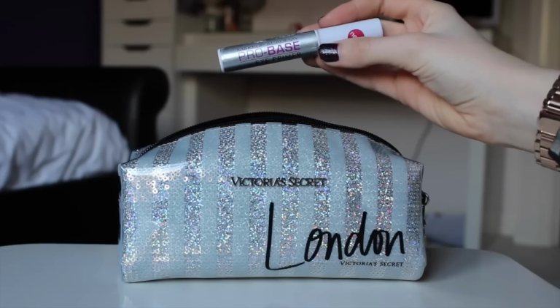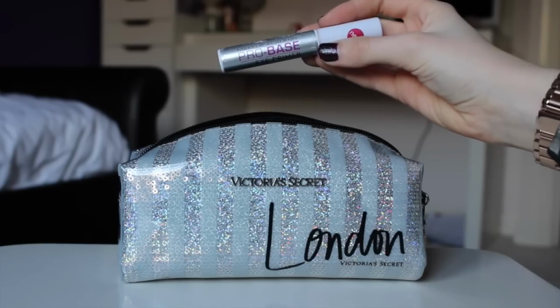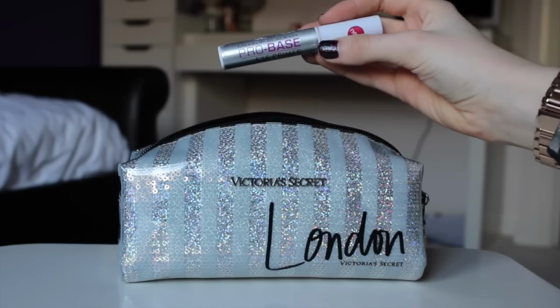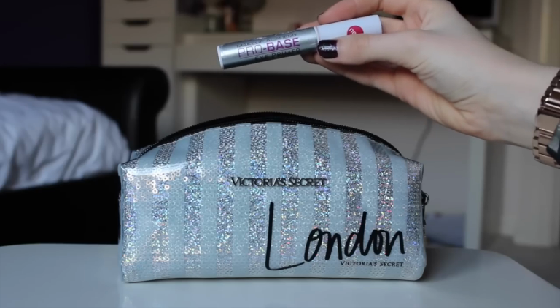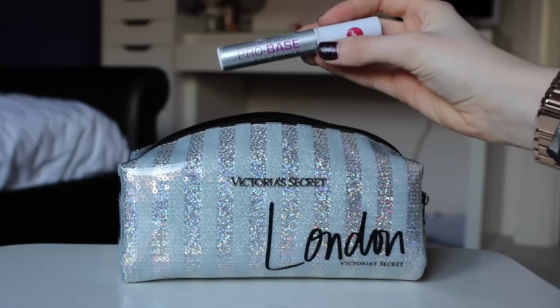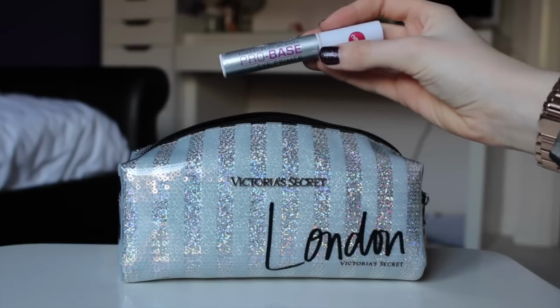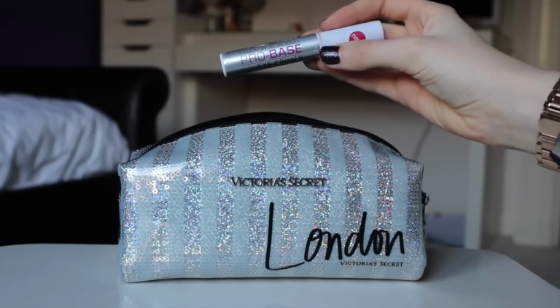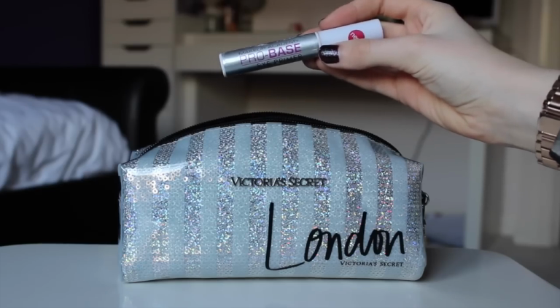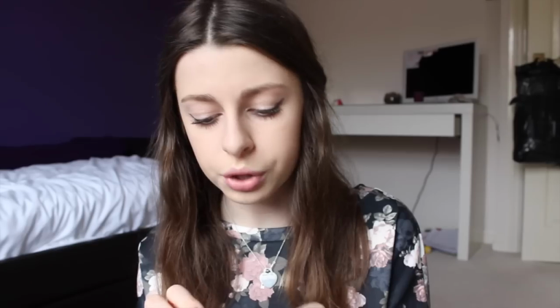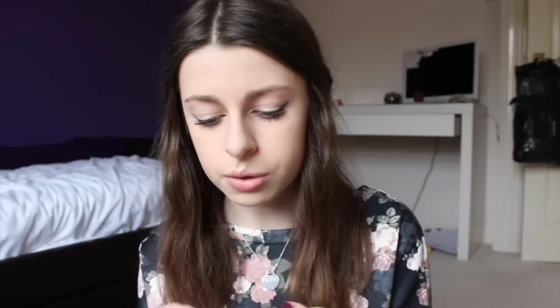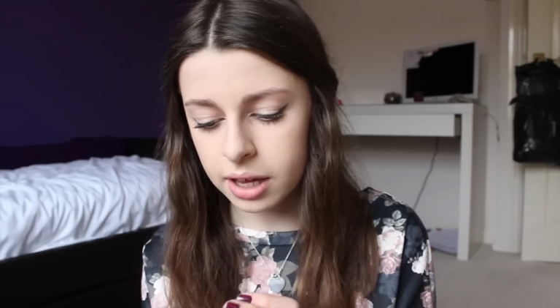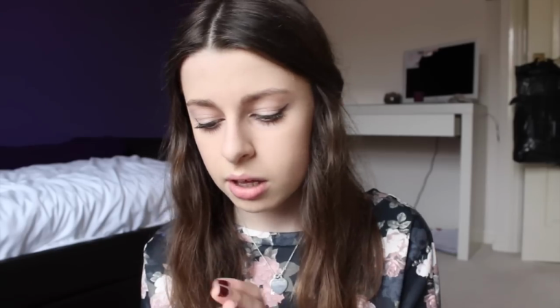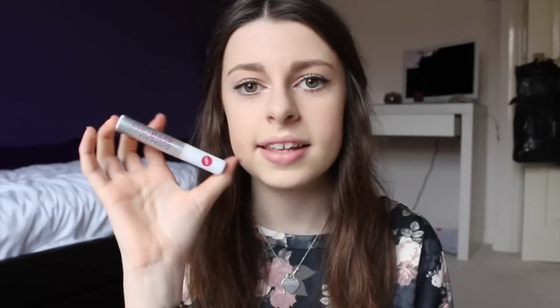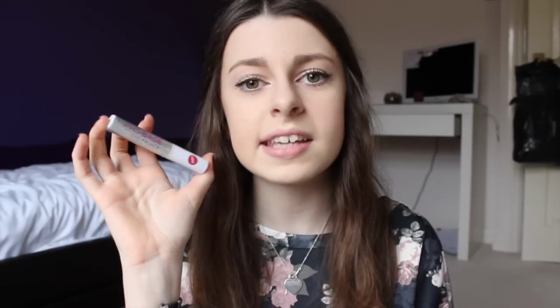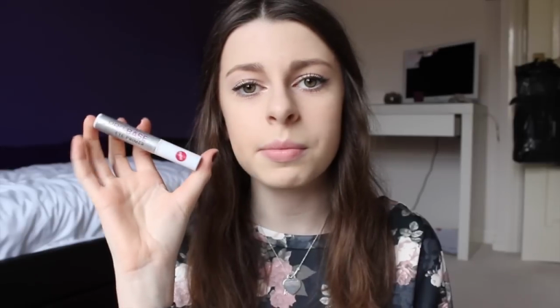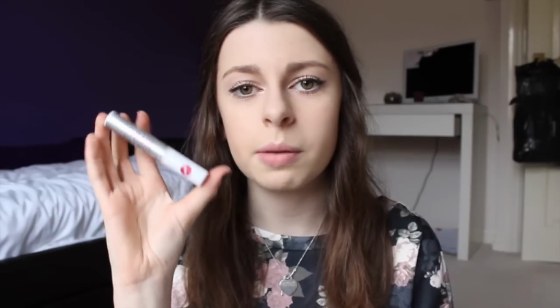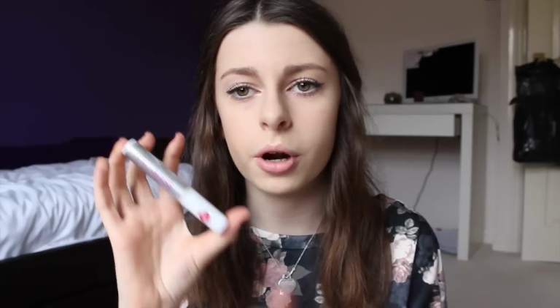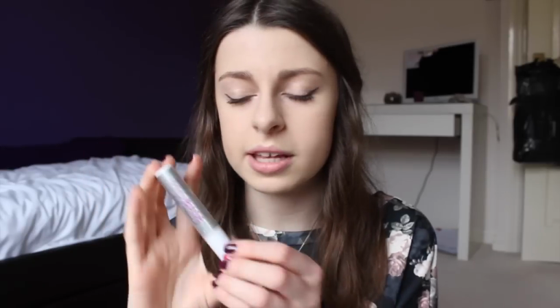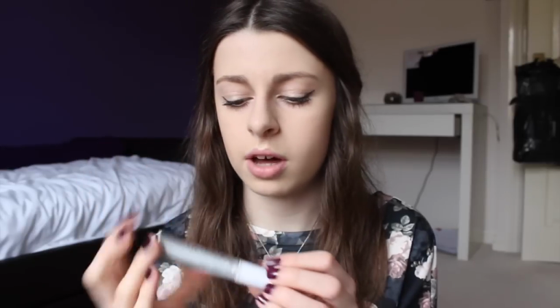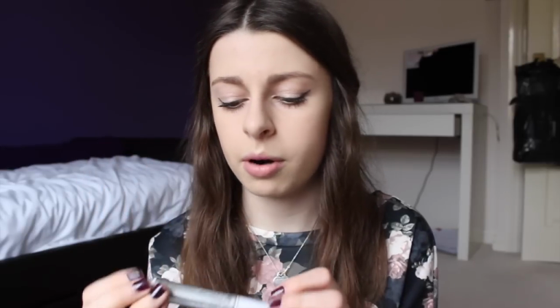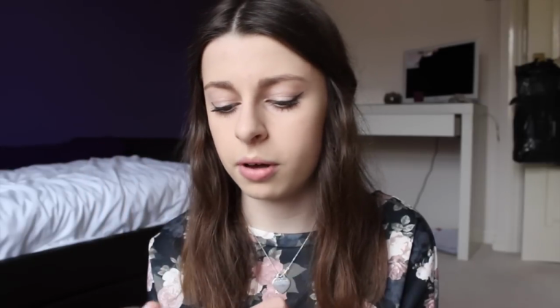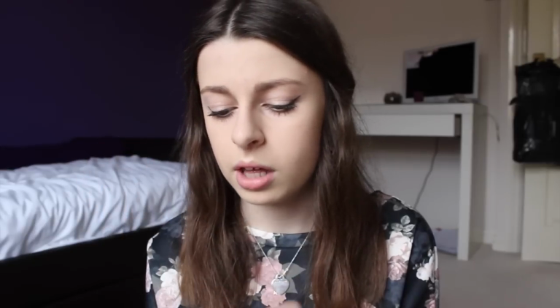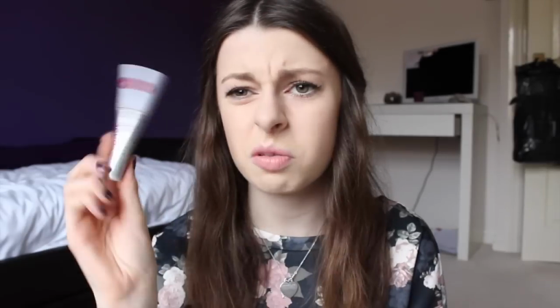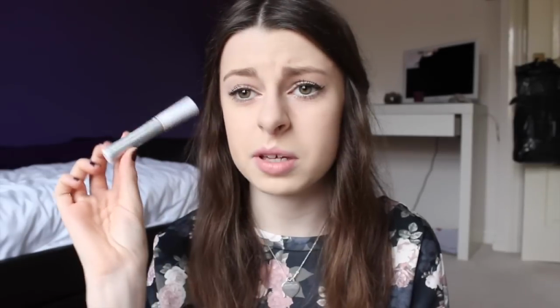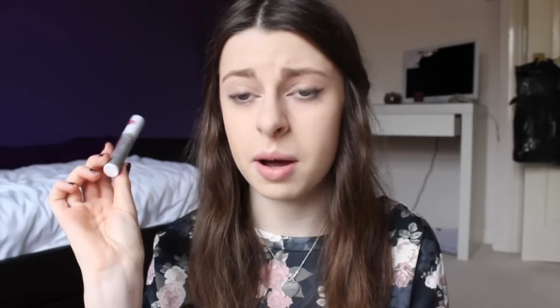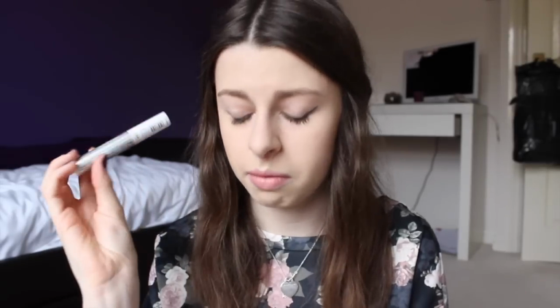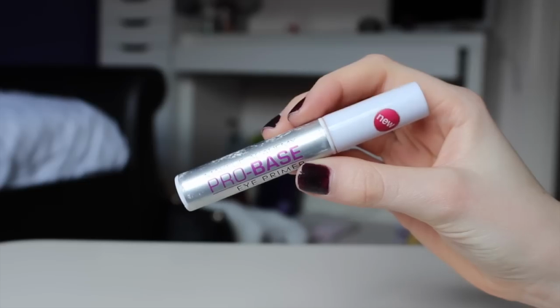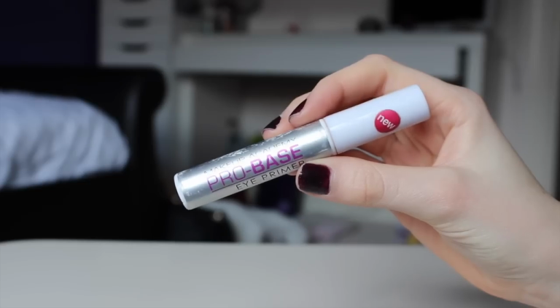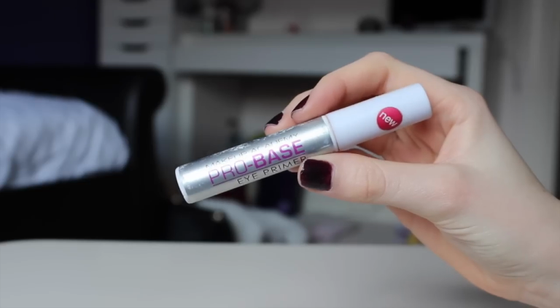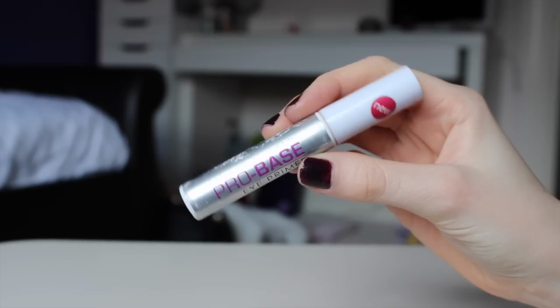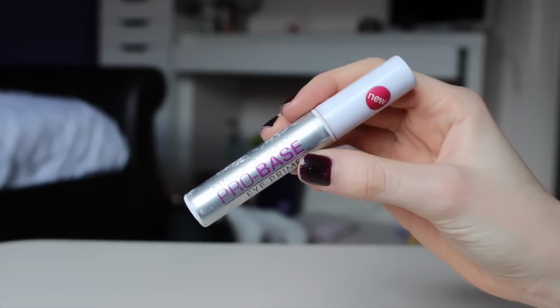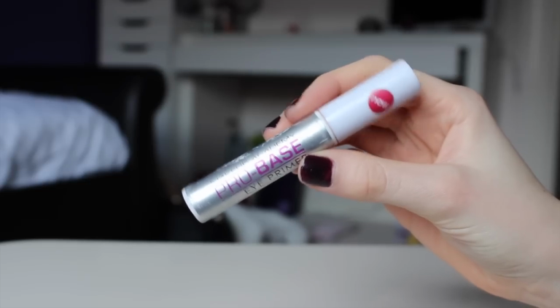Next is an eye primer — I don't actually use eye primers that much but this is in there in case I do want to use it. This is the MUA Pro Based Eye Primer. It's not the best primer I've ever used but it does the job.